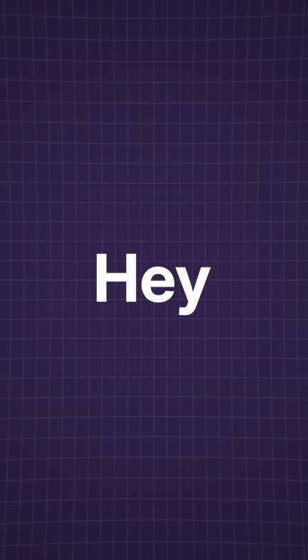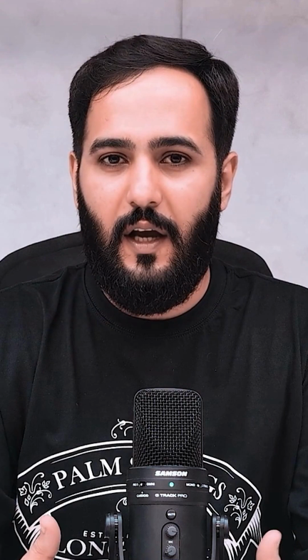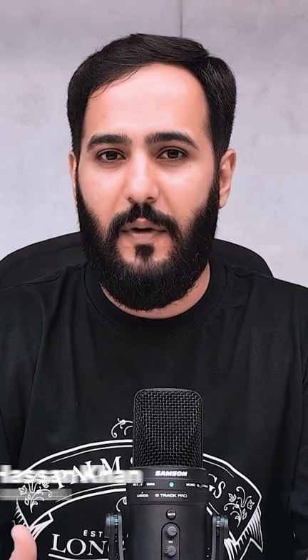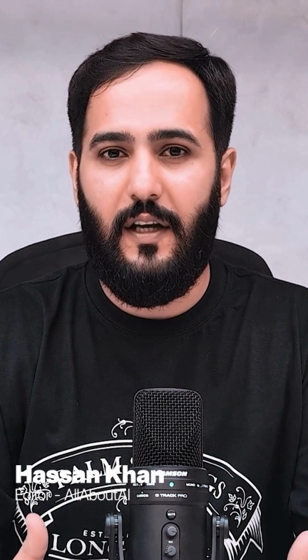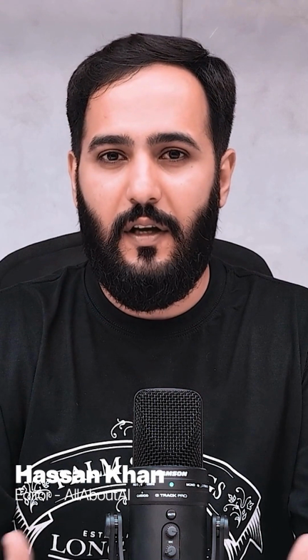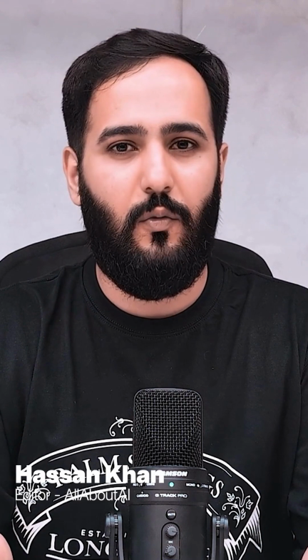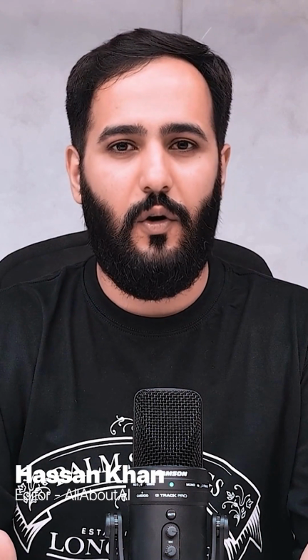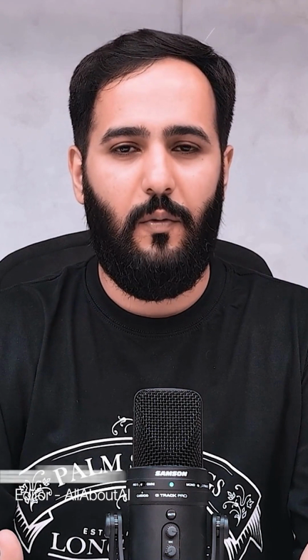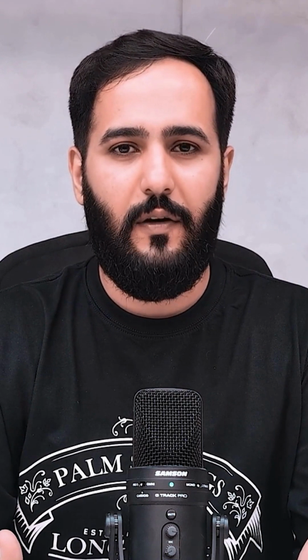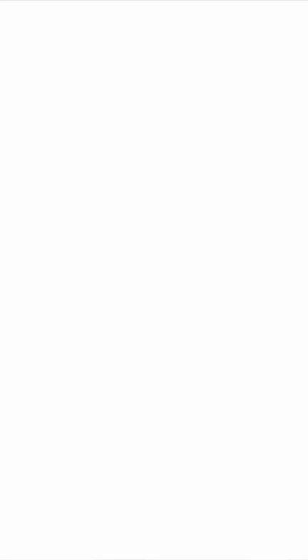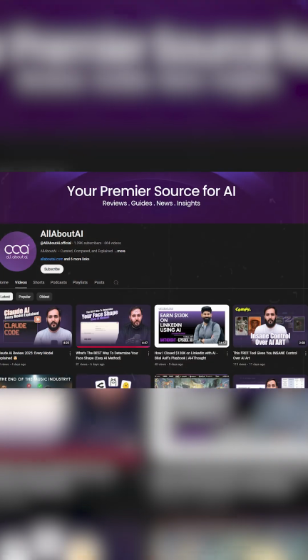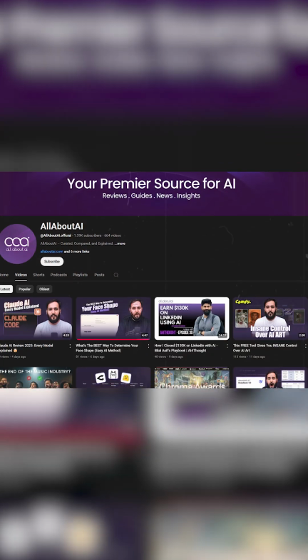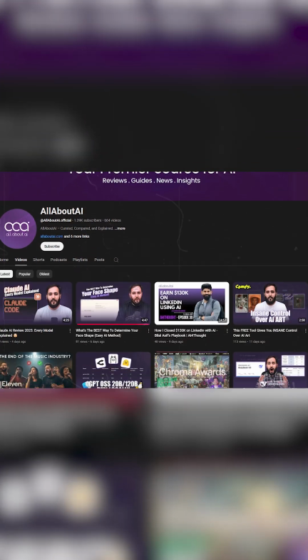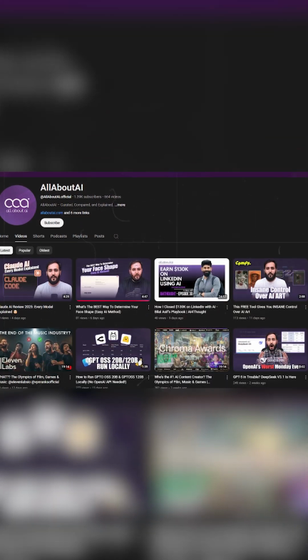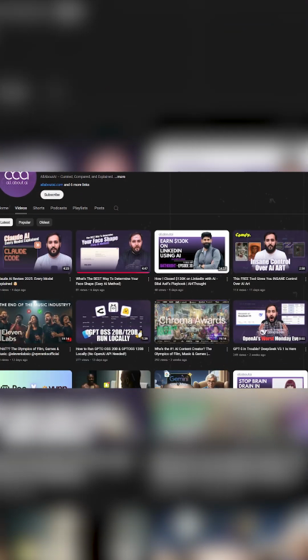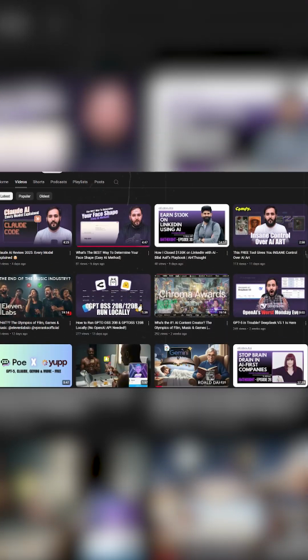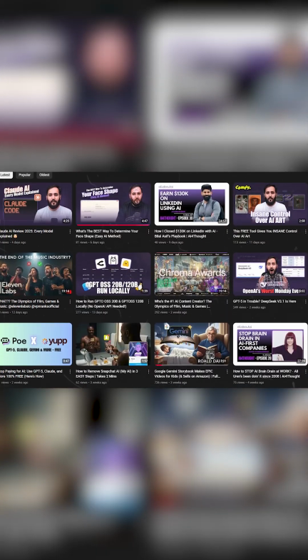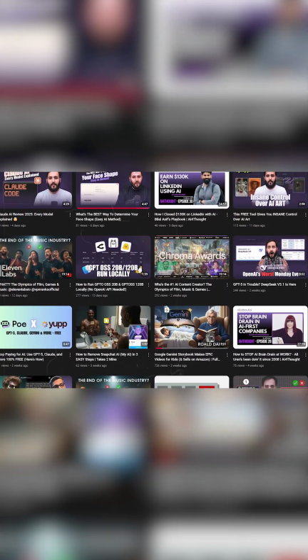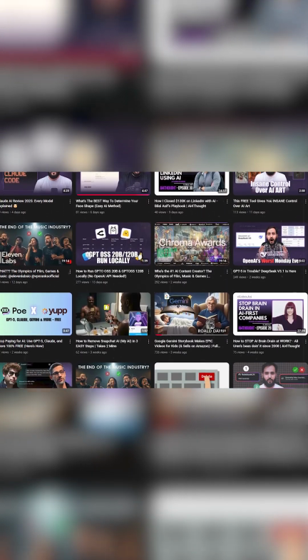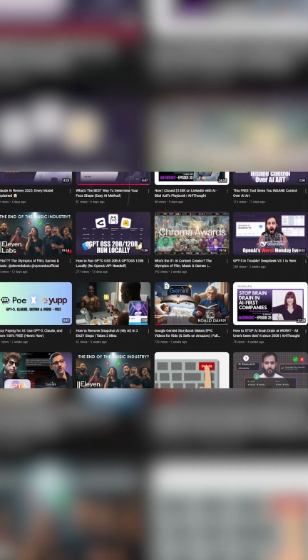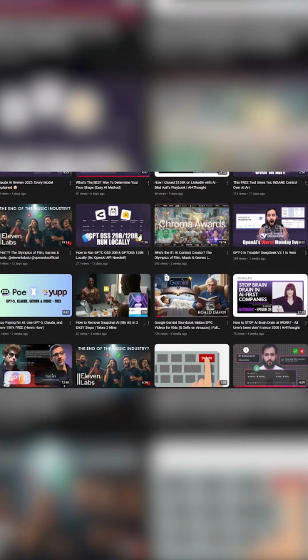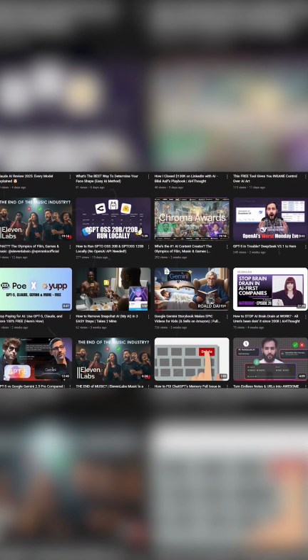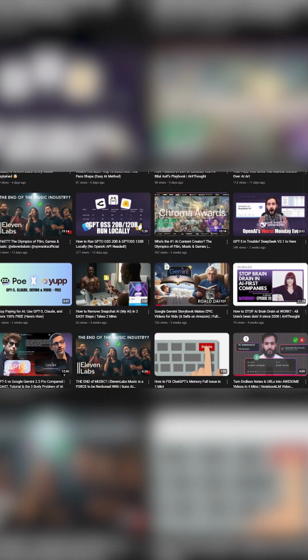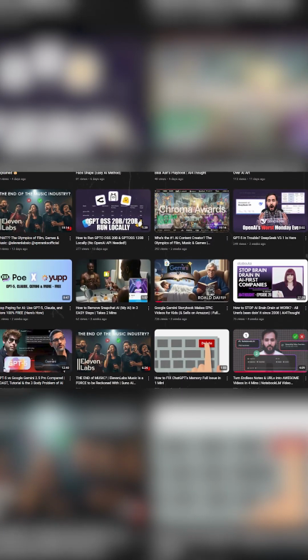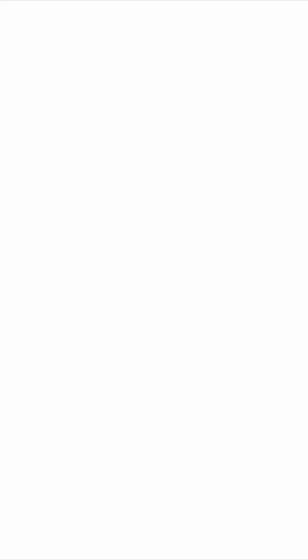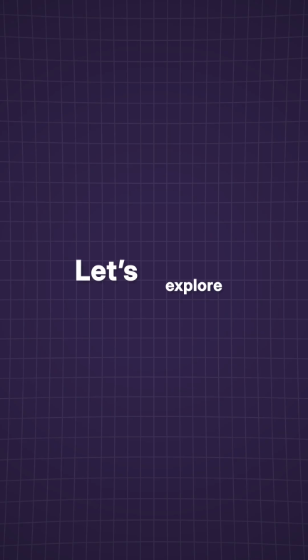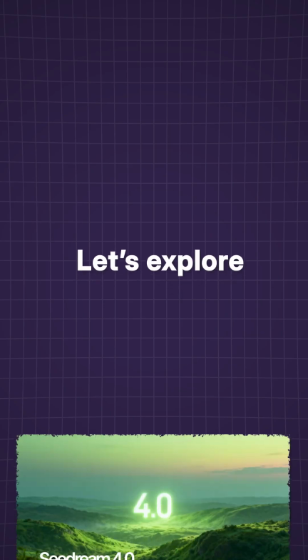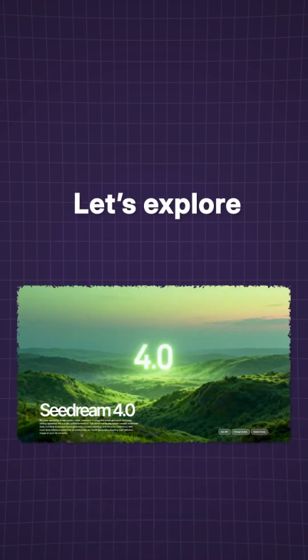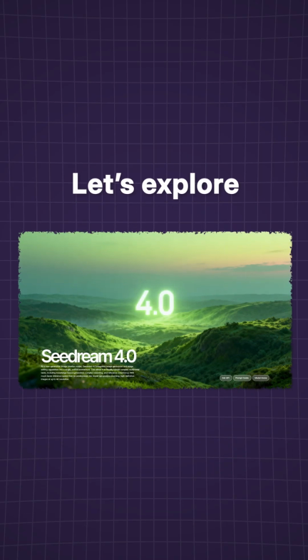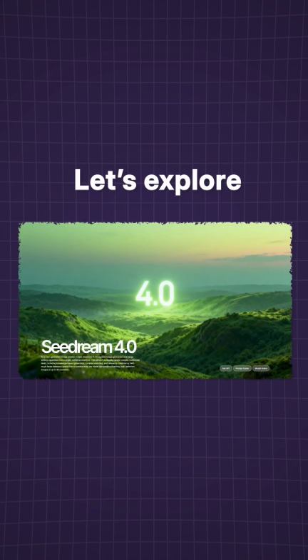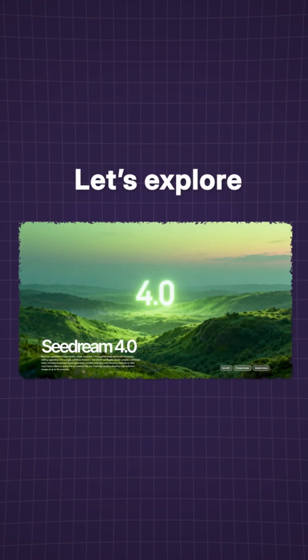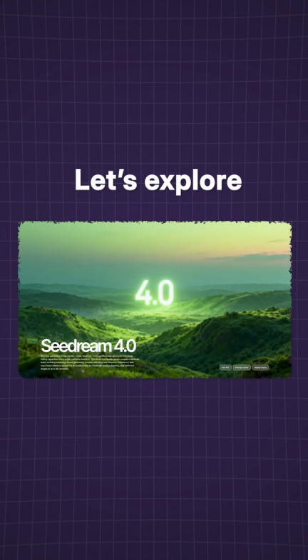Hey, I'm Hasan Khan with All About AI, where we break down the latest AI tools so you can stay ahead. Let's explore CDream4.